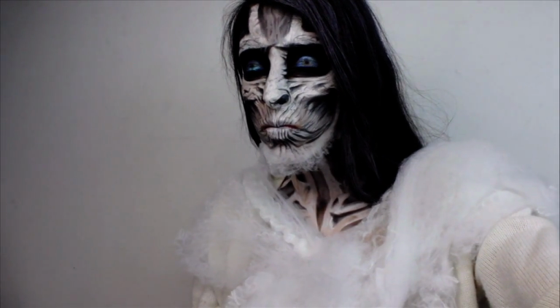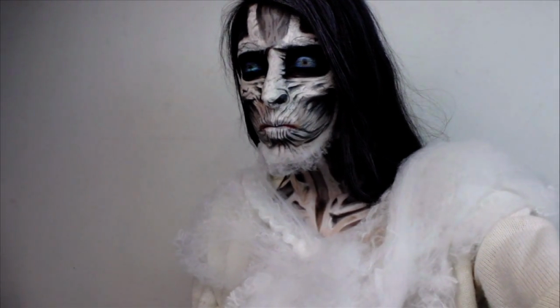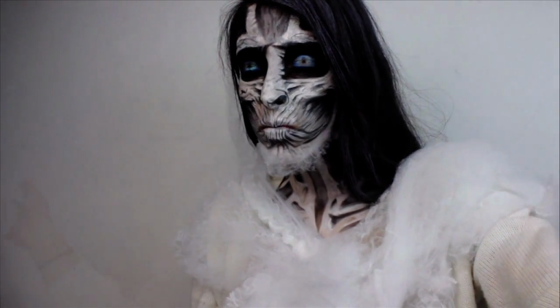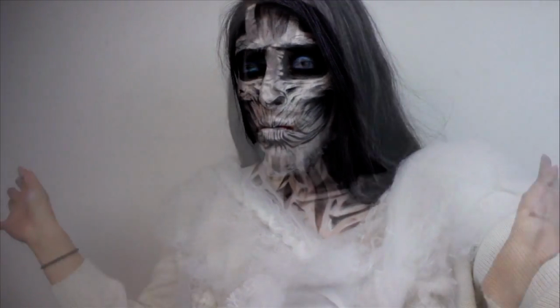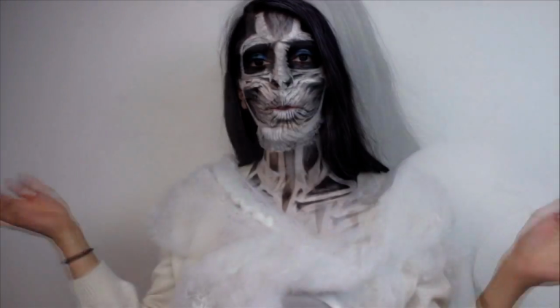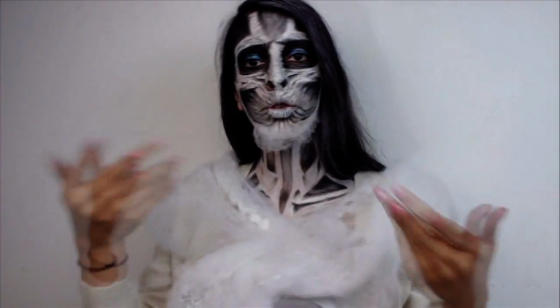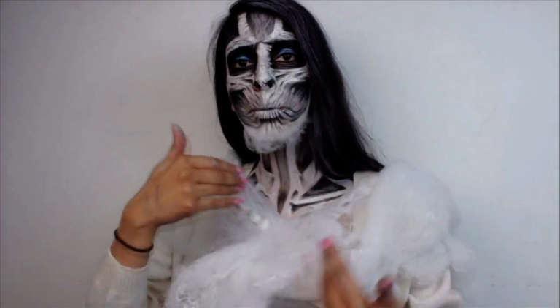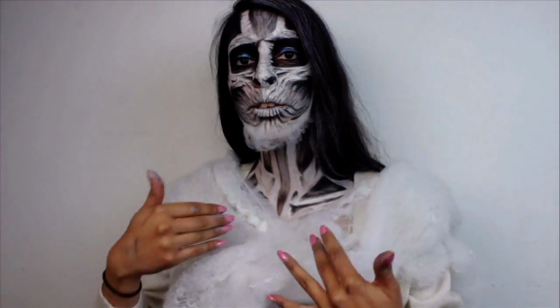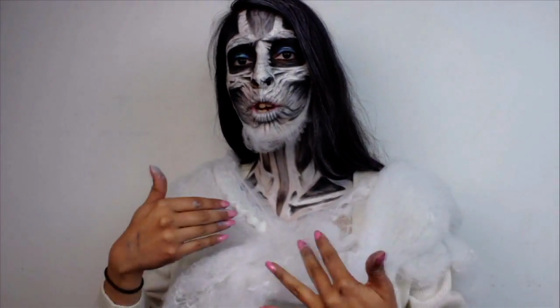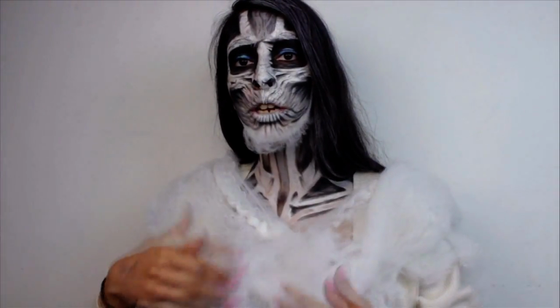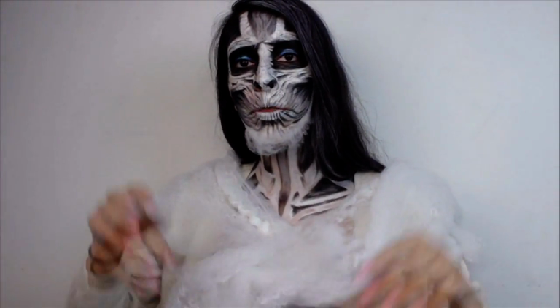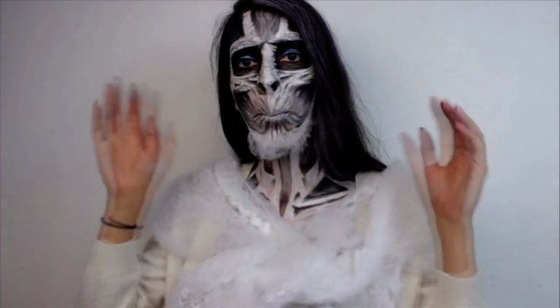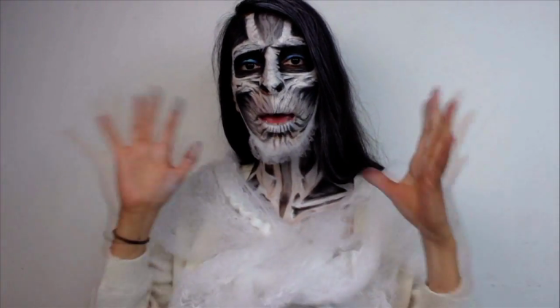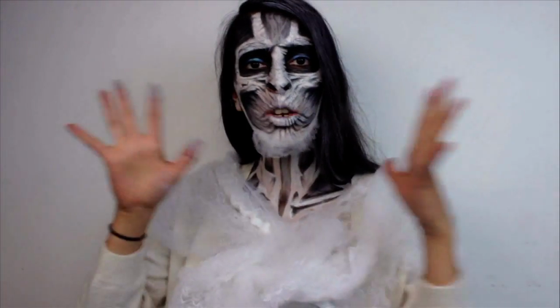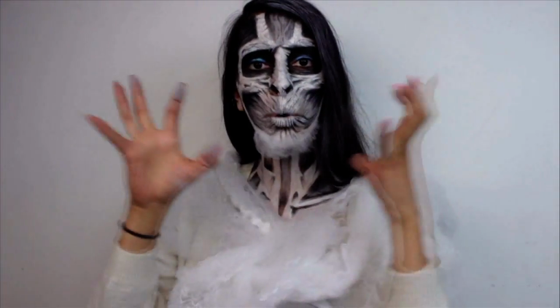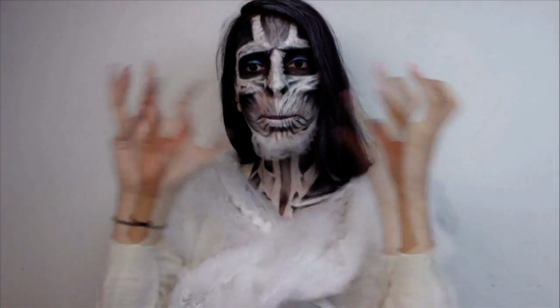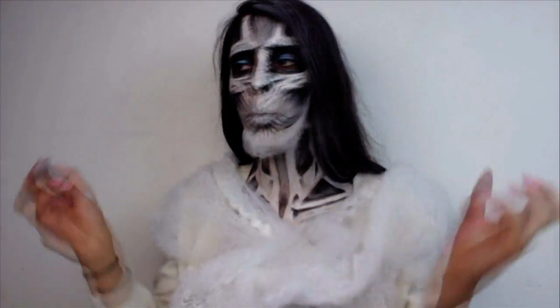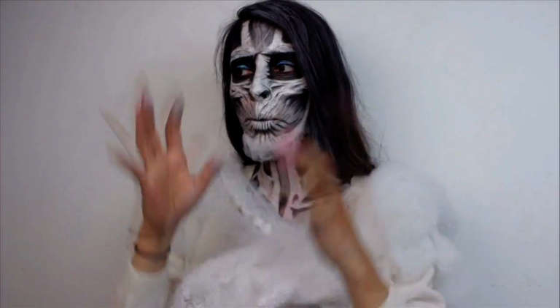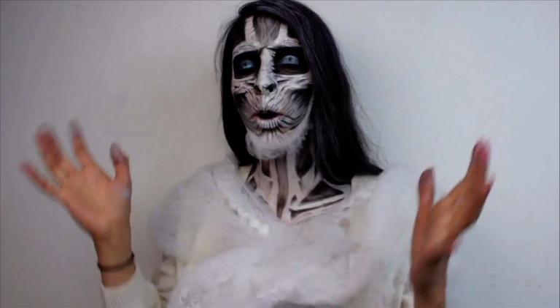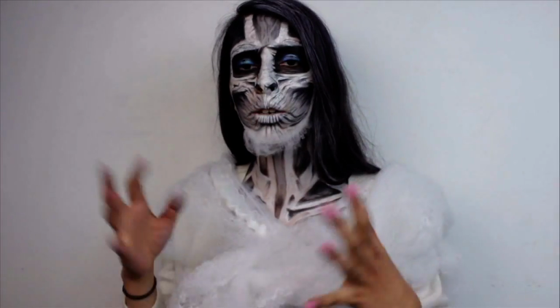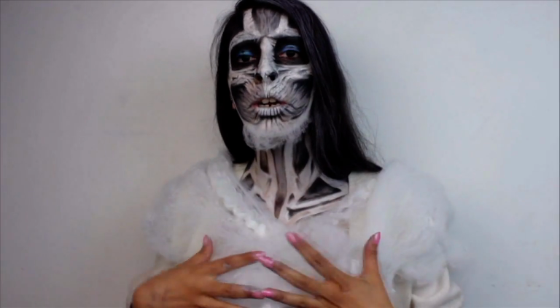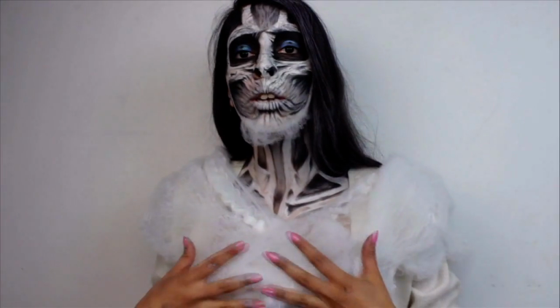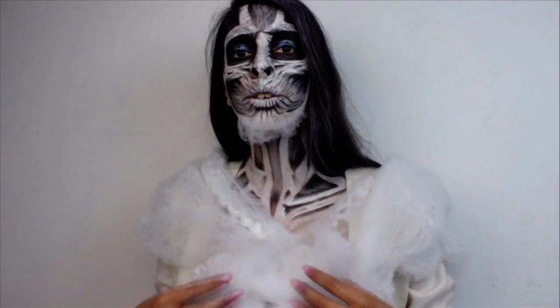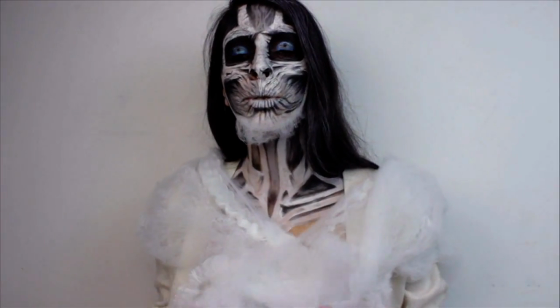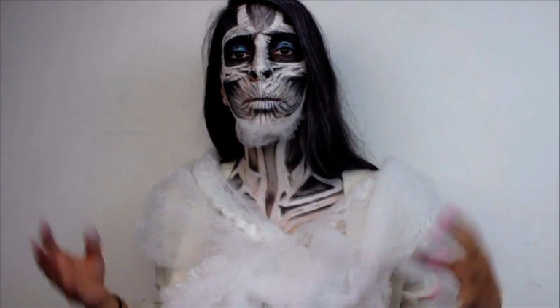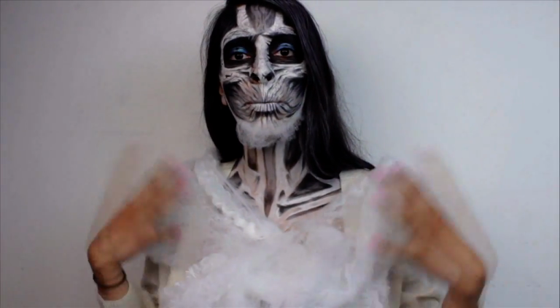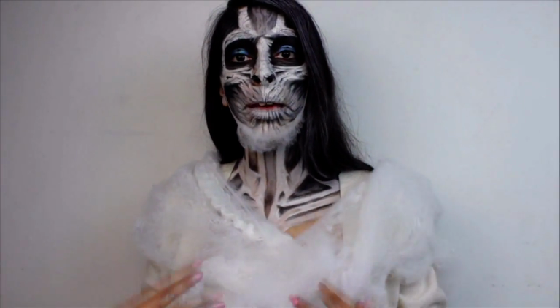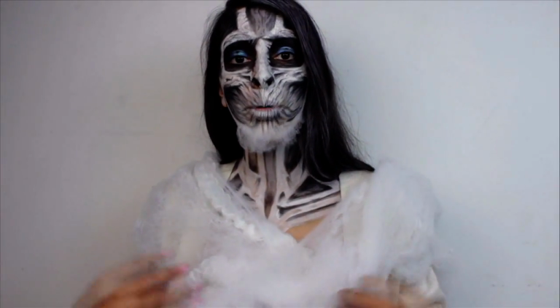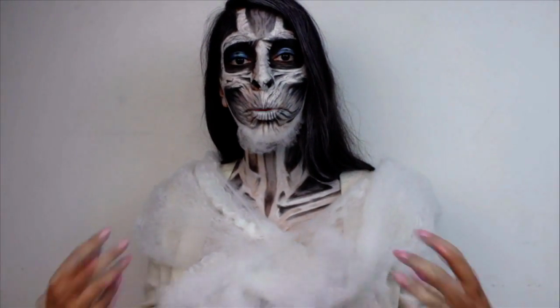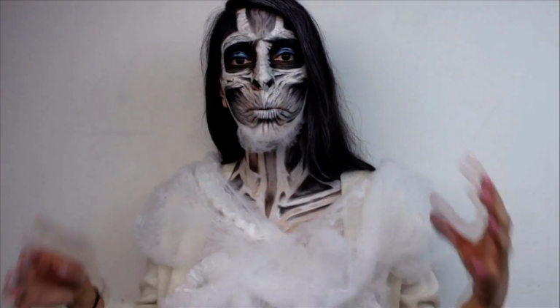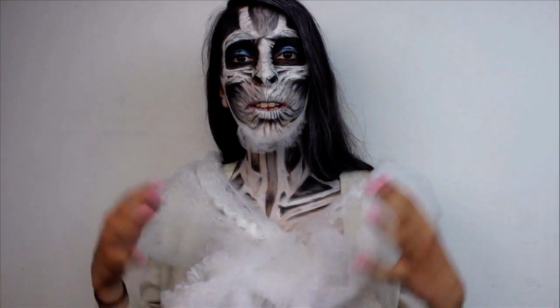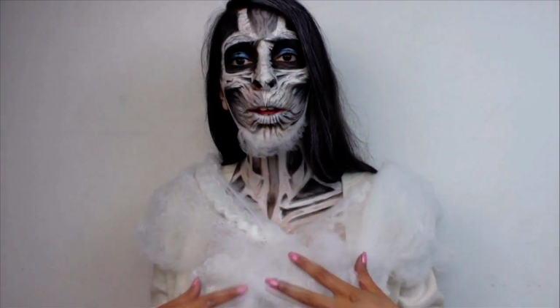Hi everyone, so in this tutorial I'm going to teach you how to get the main creepy White Walker dude from Game of Thrones look.